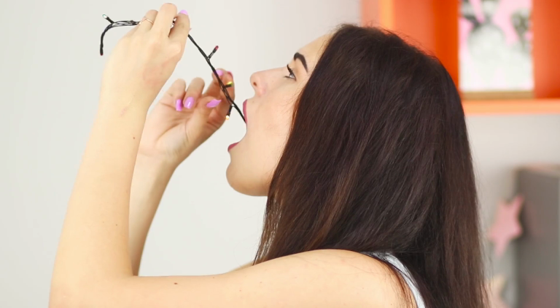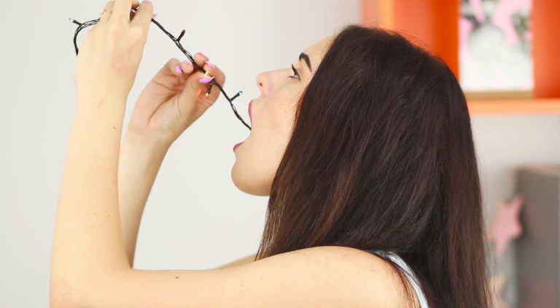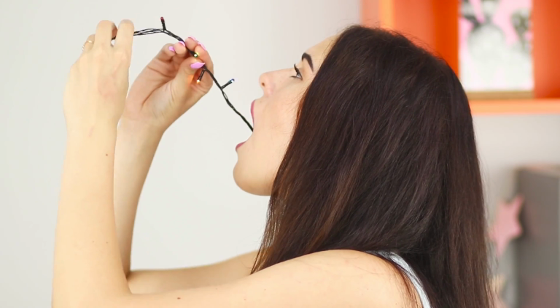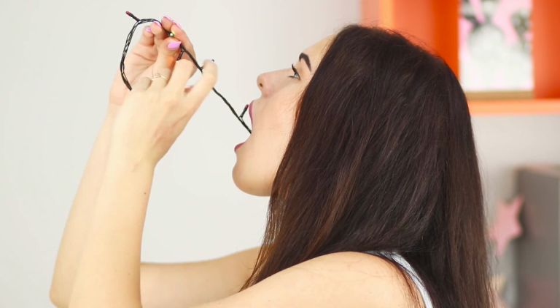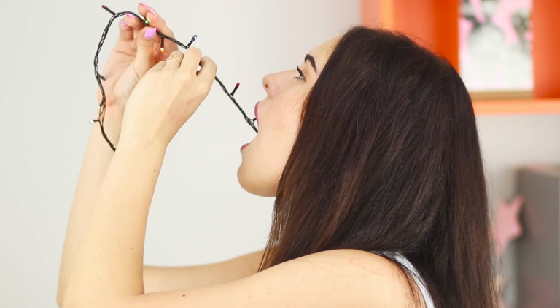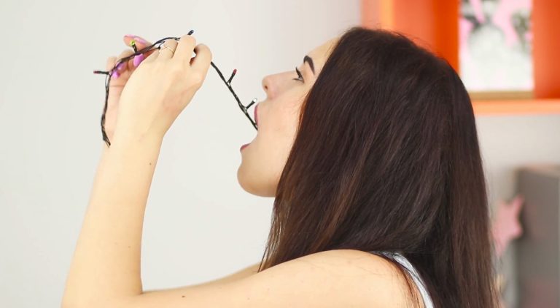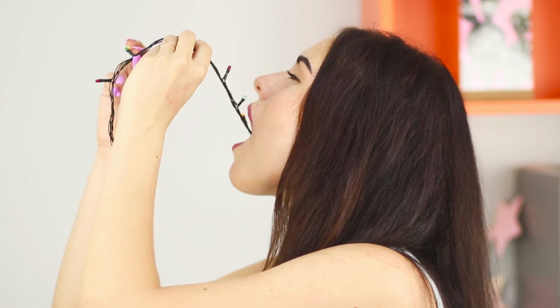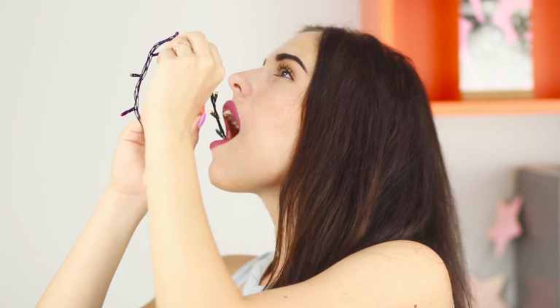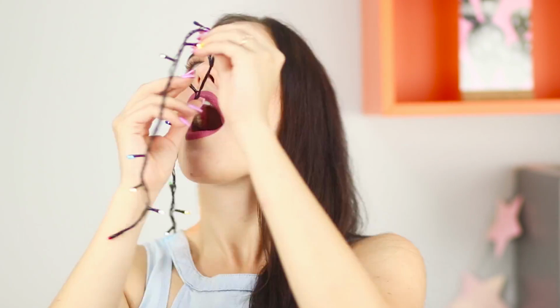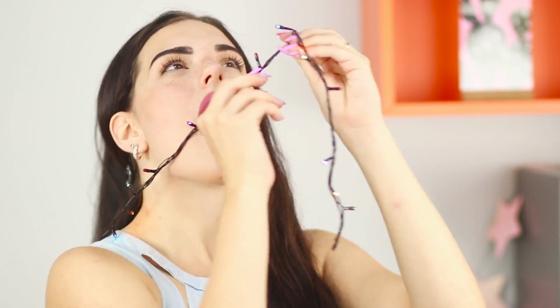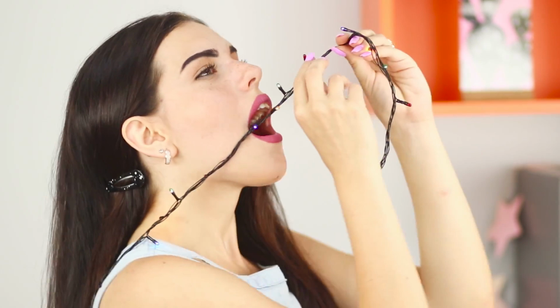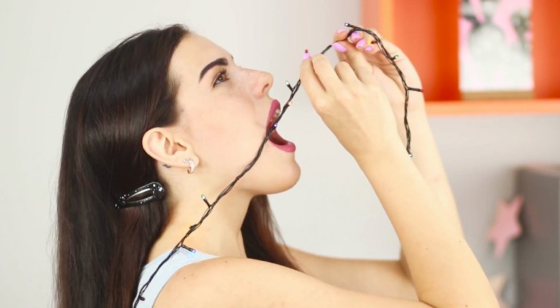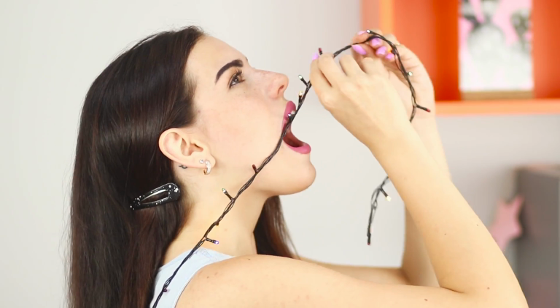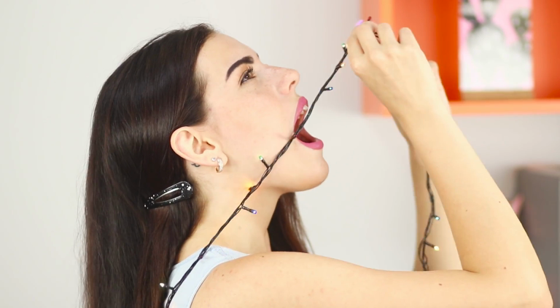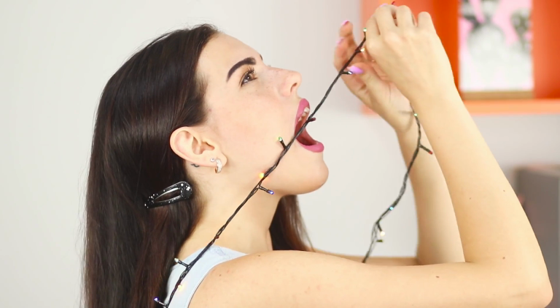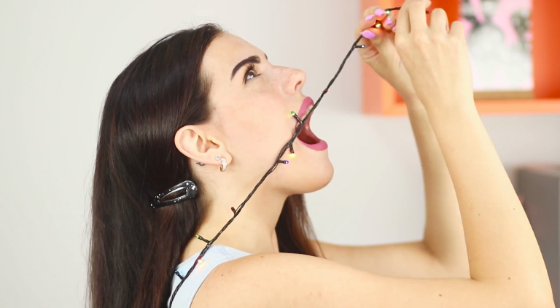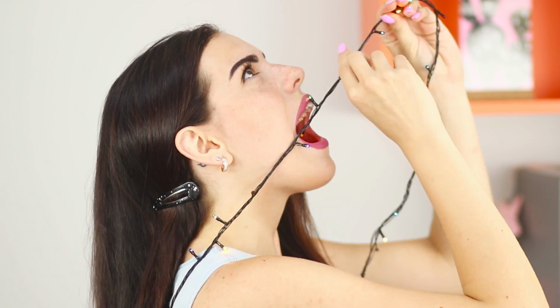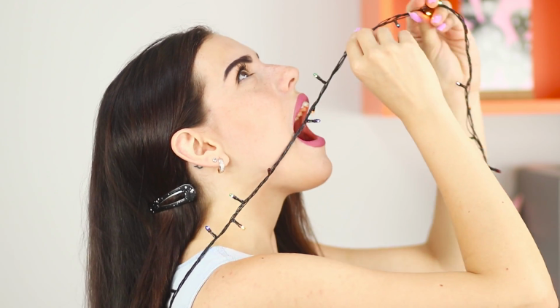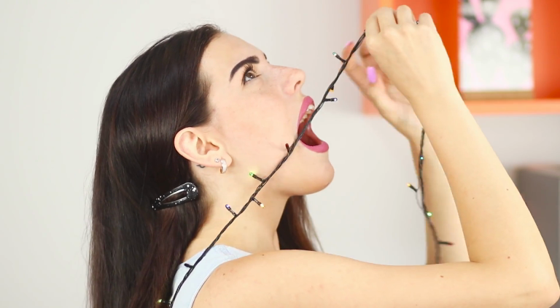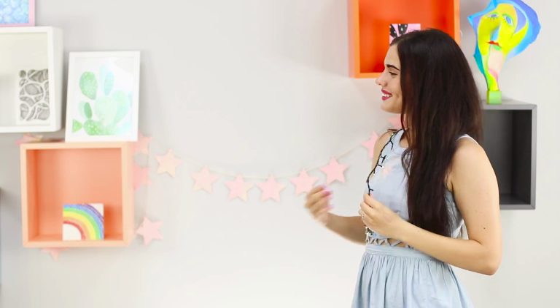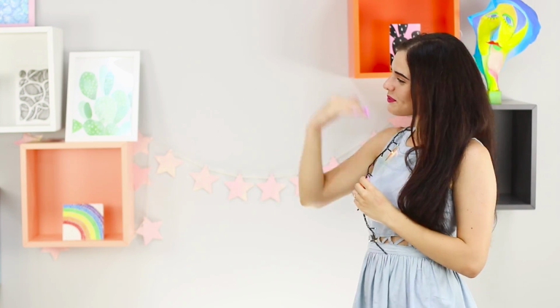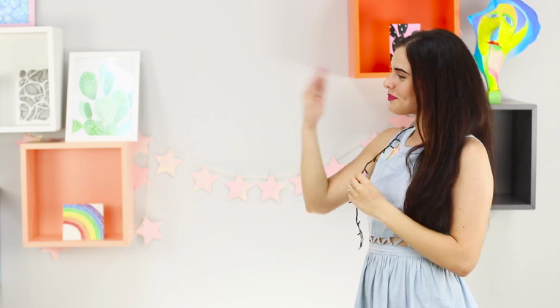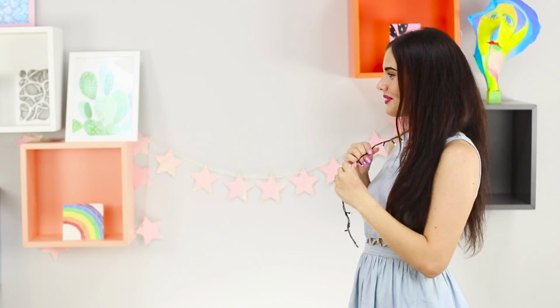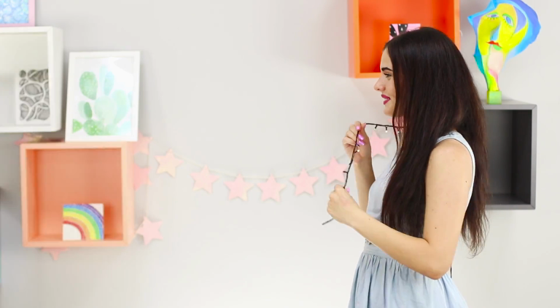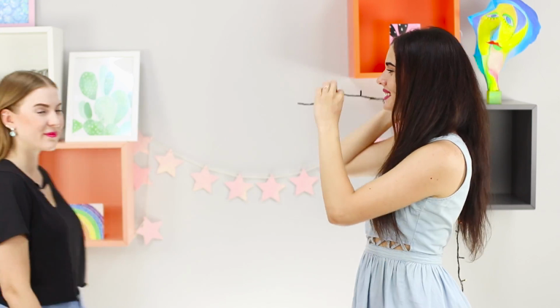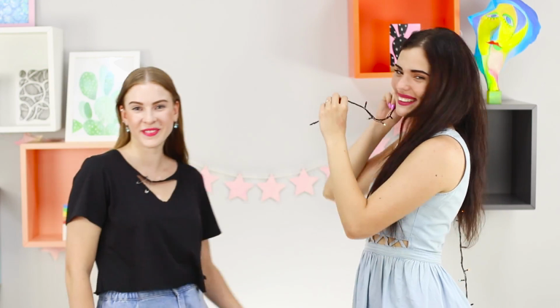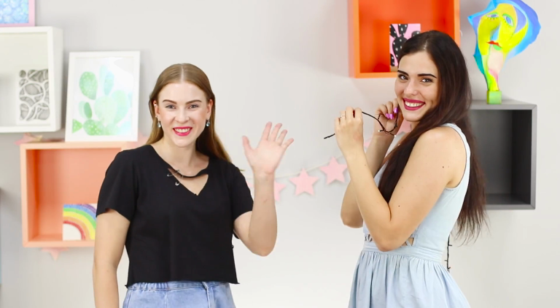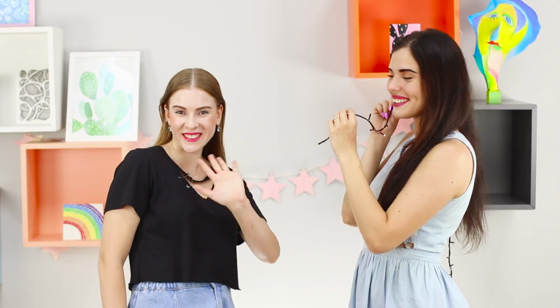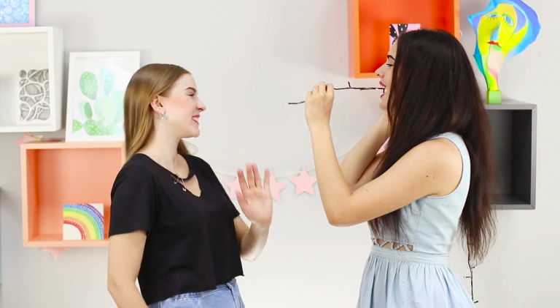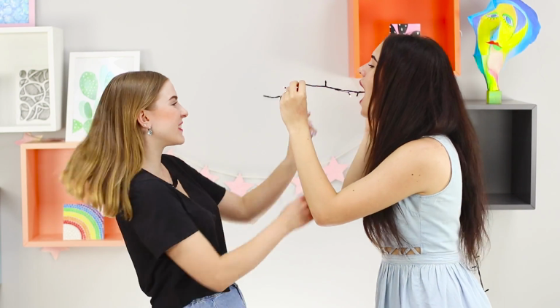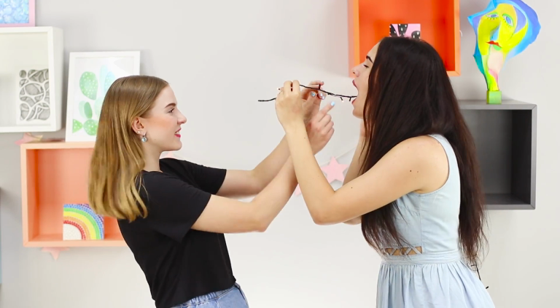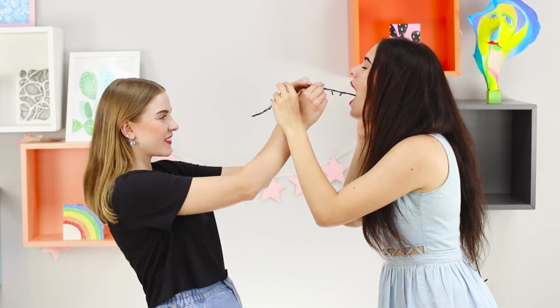Stand sideways to the audience, open your mouth wider, and pull the garland at an angle of 45 degrees.